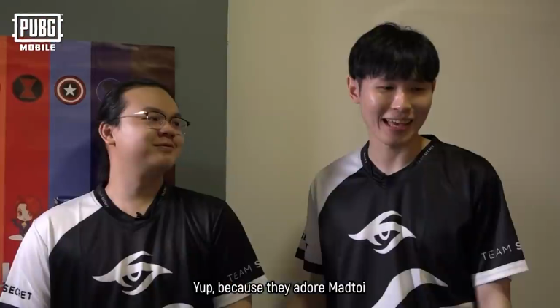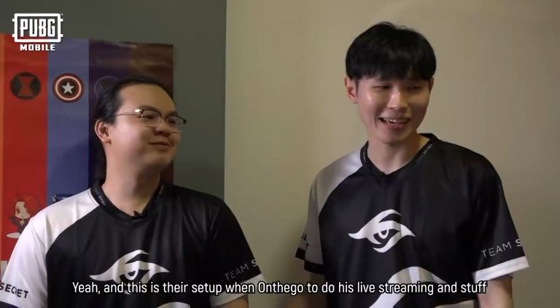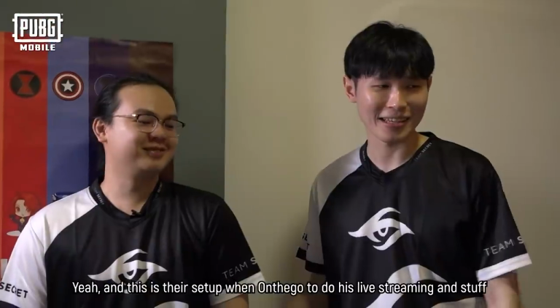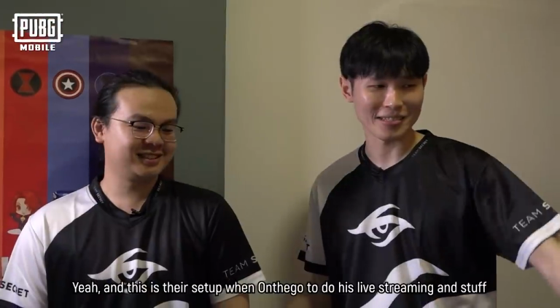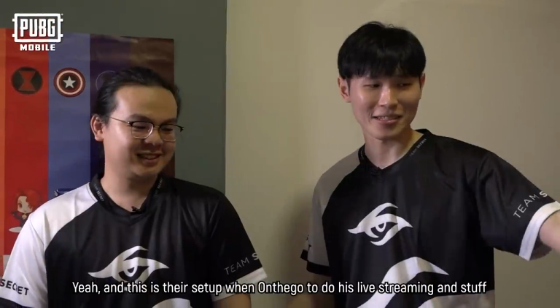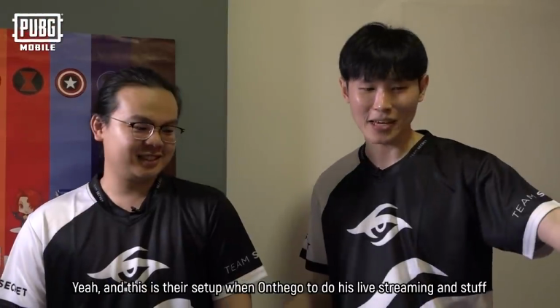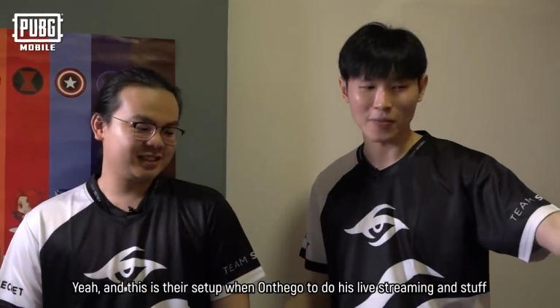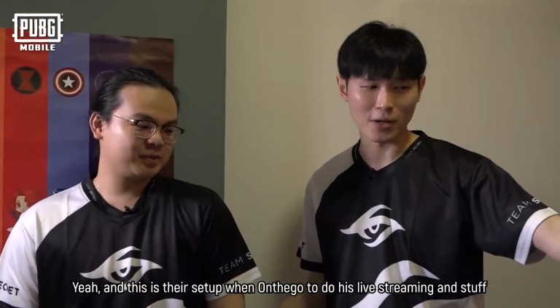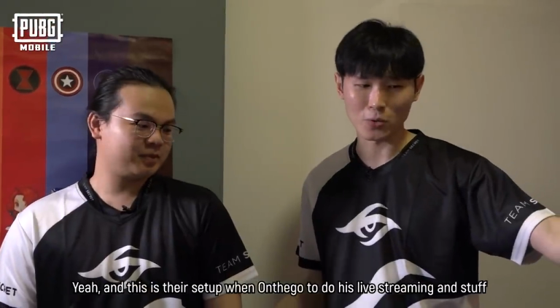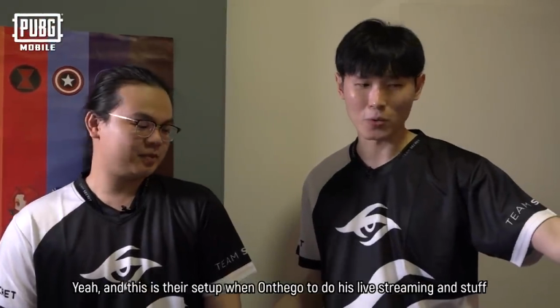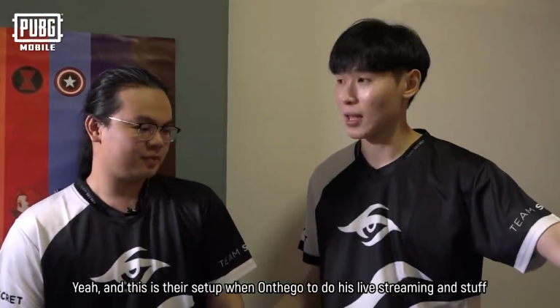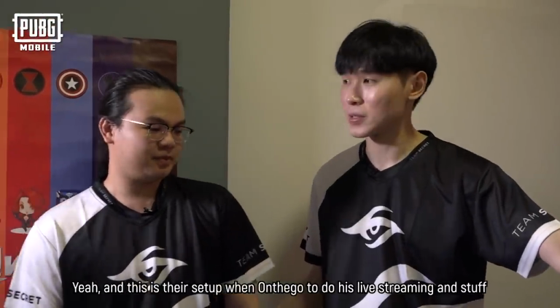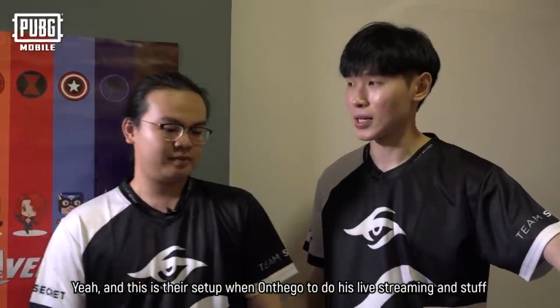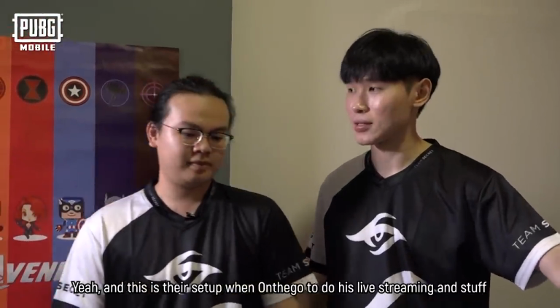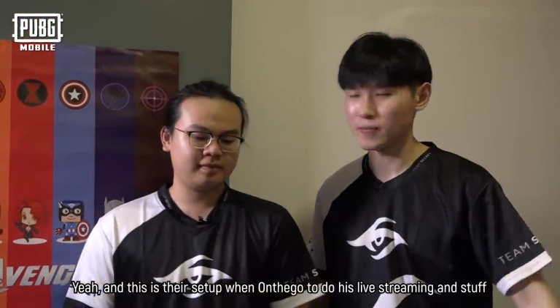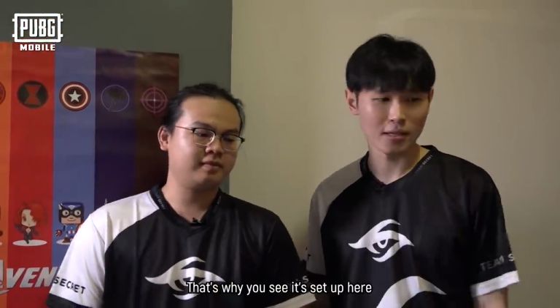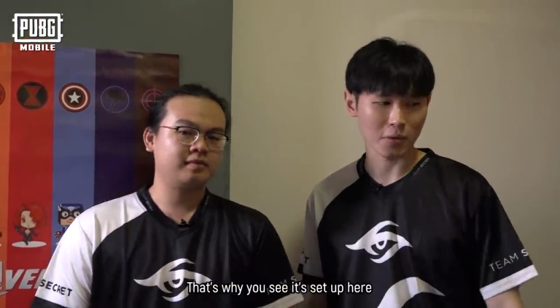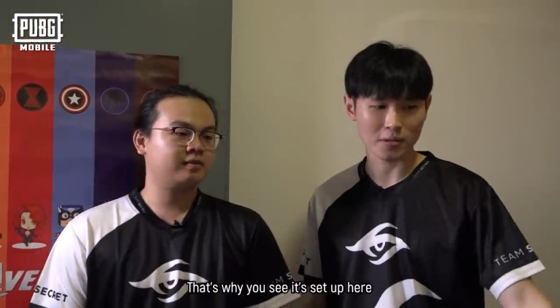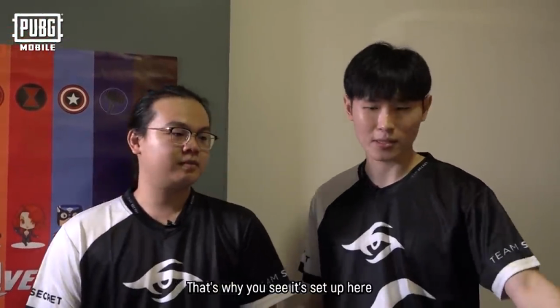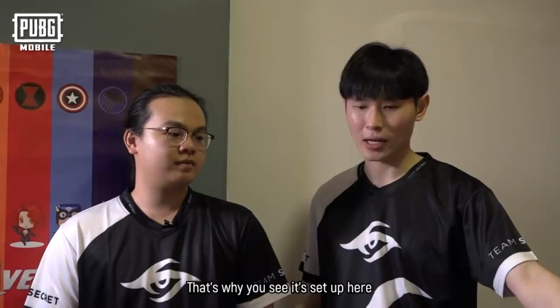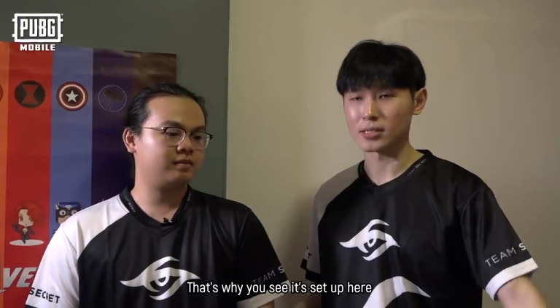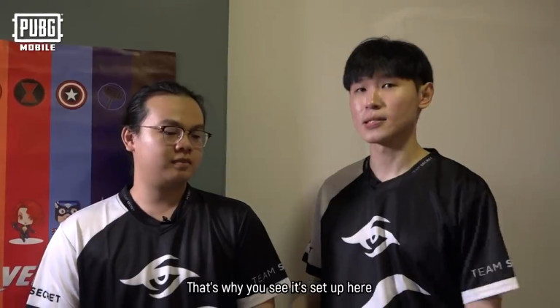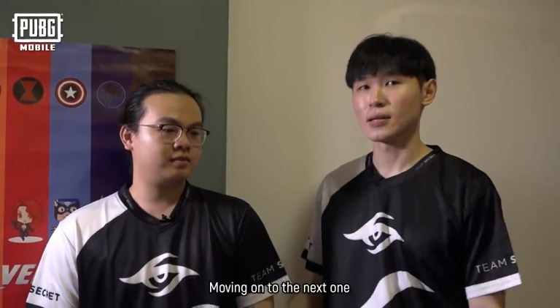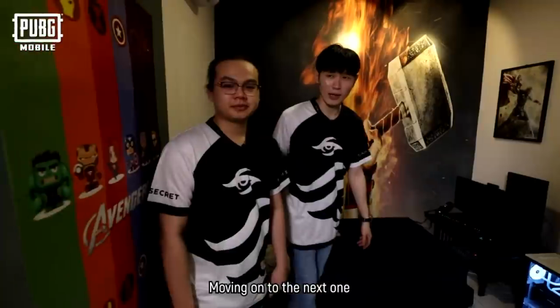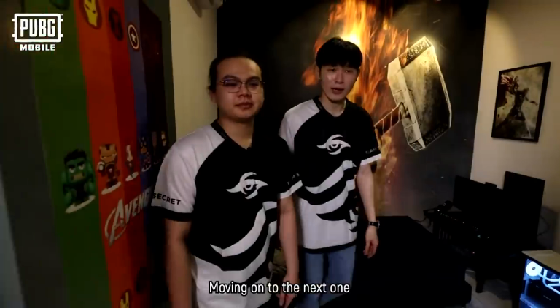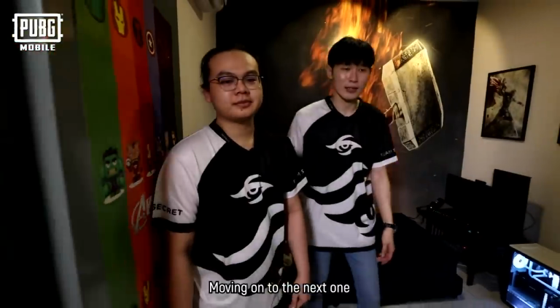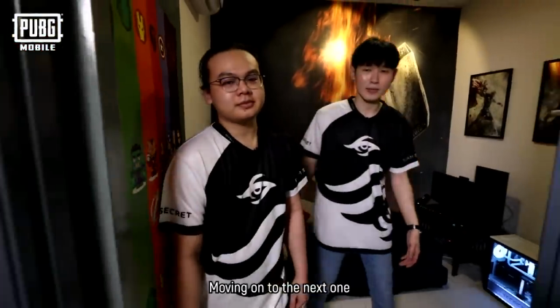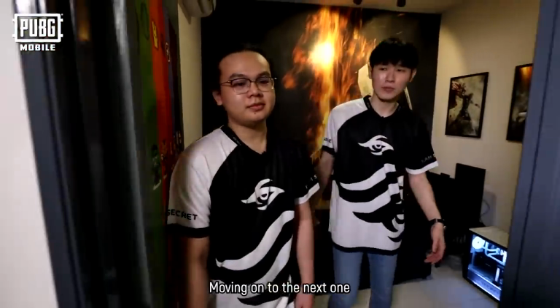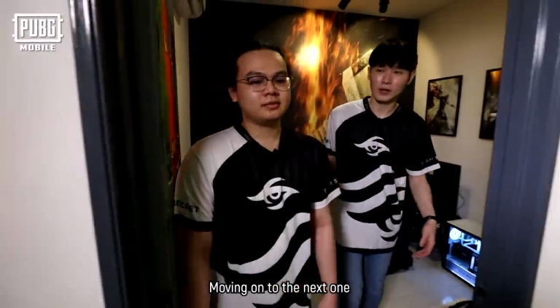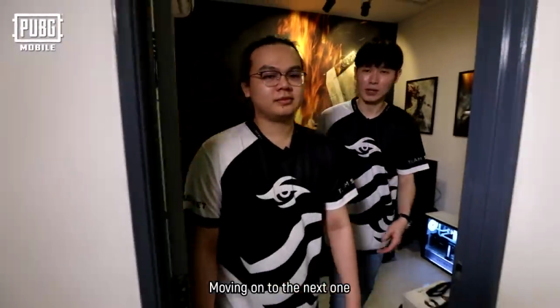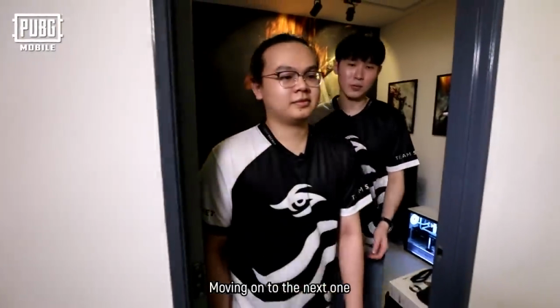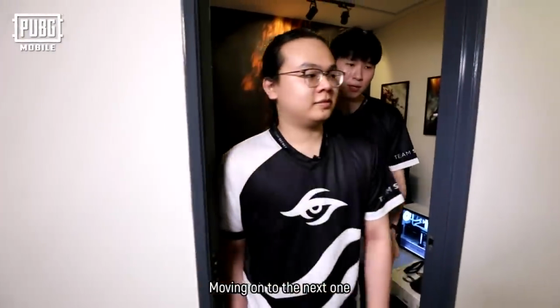And yeah, this is the setup for On The Go to do his live streaming and stuff. That's why you see this setup, you know. And moving on to the next one.